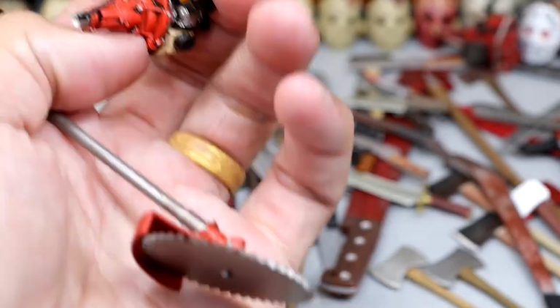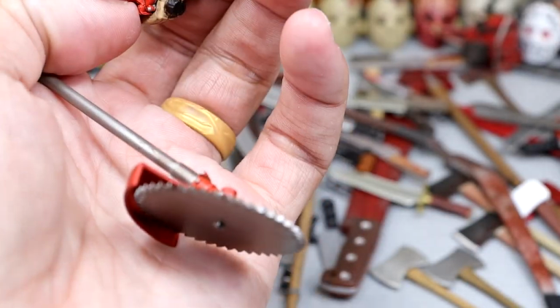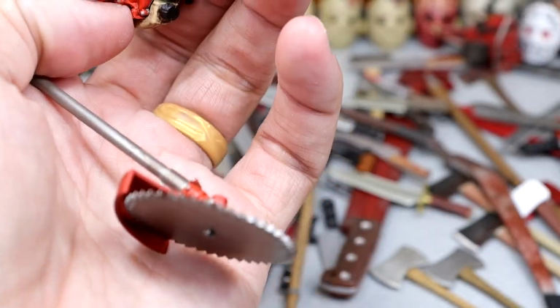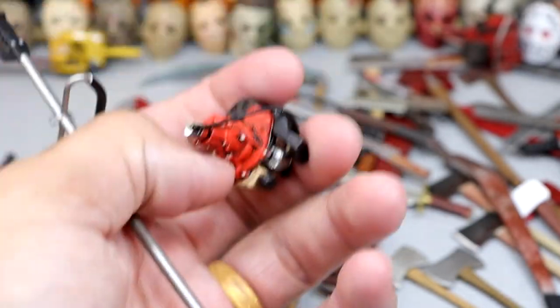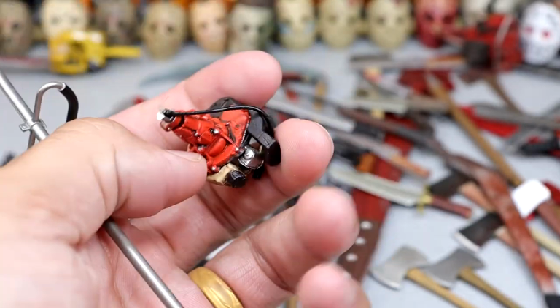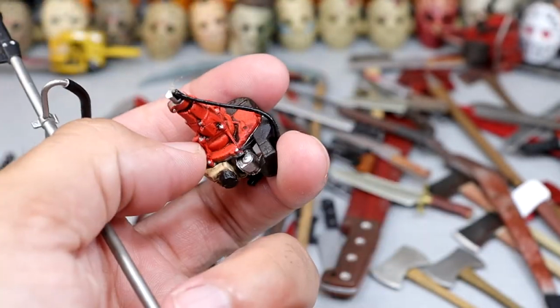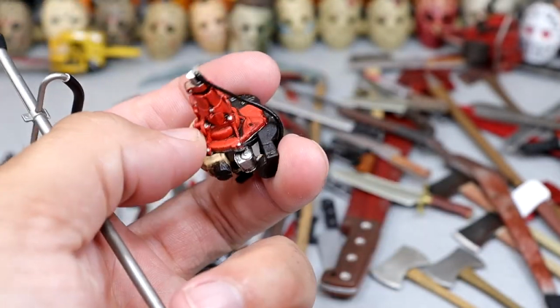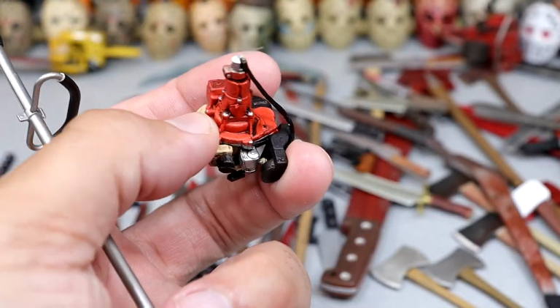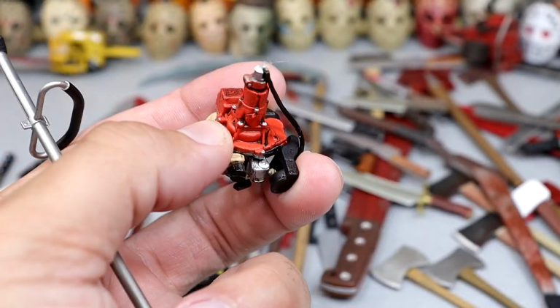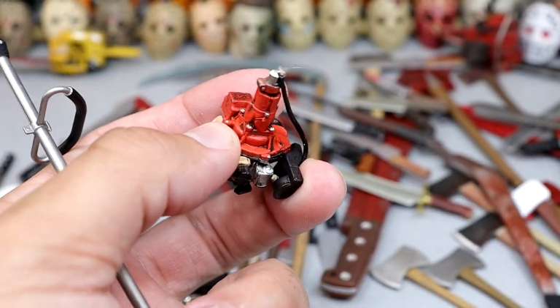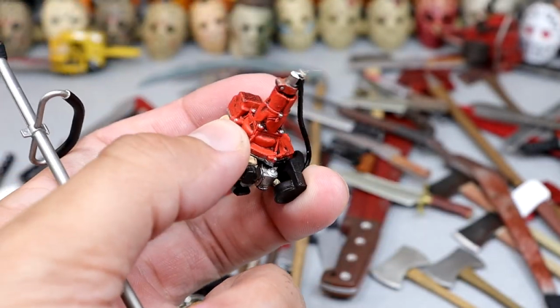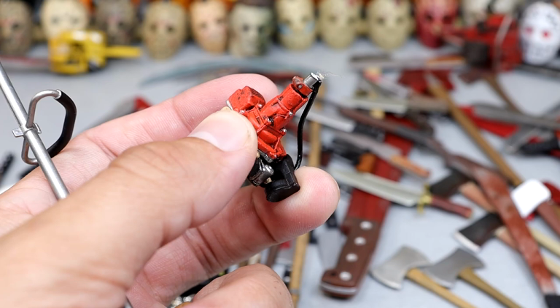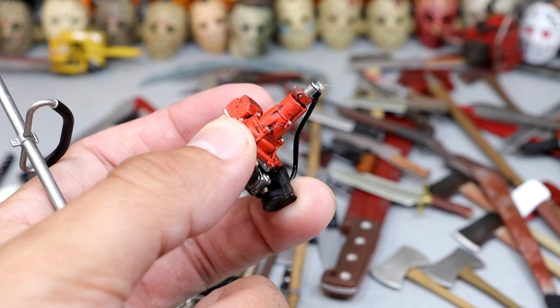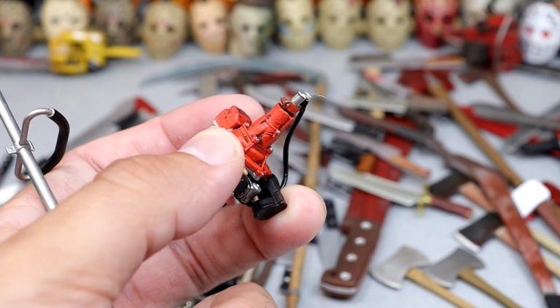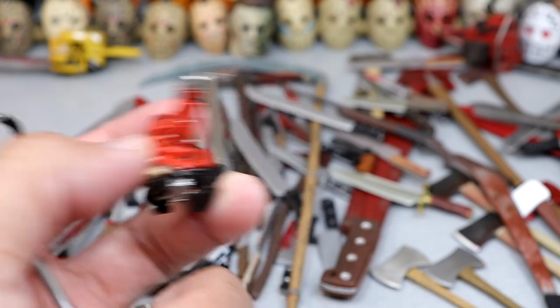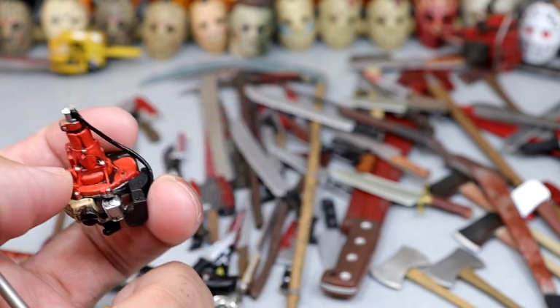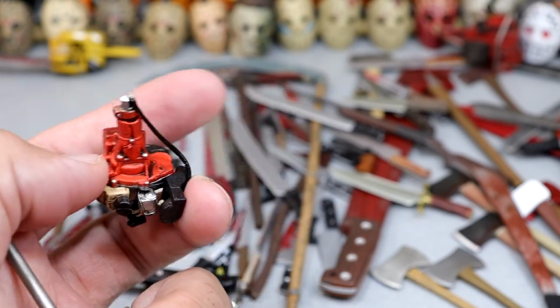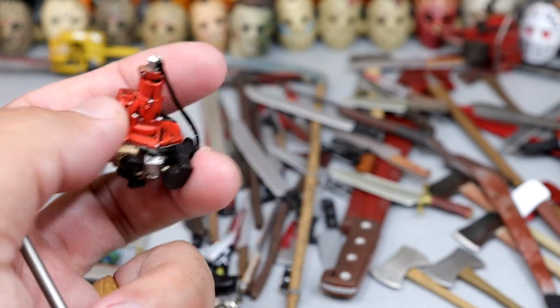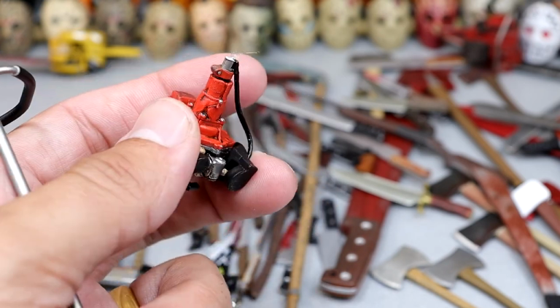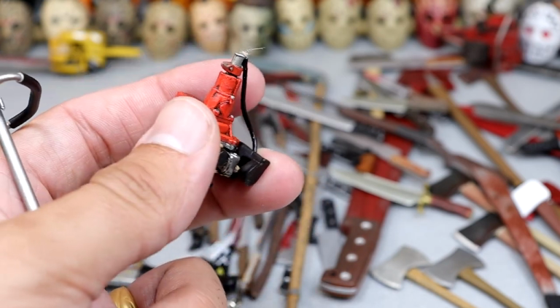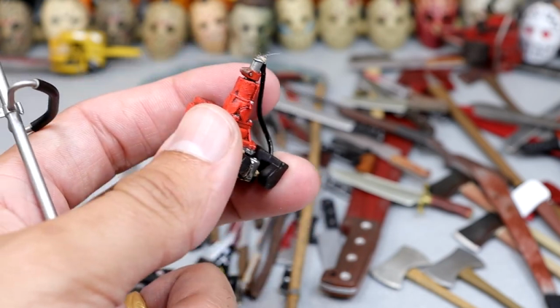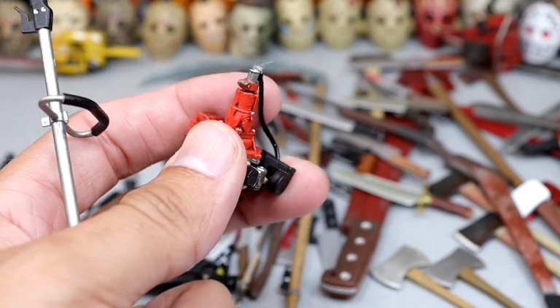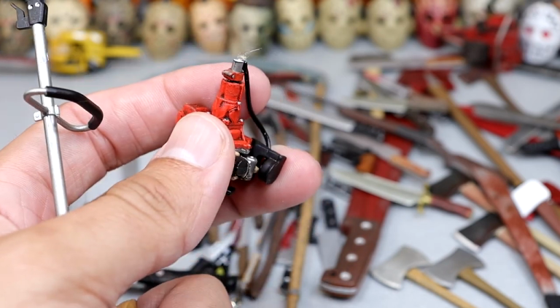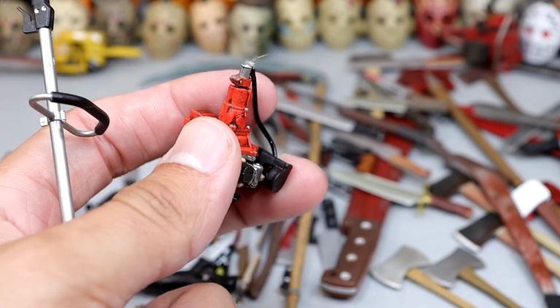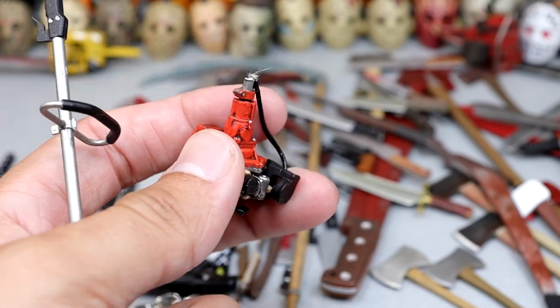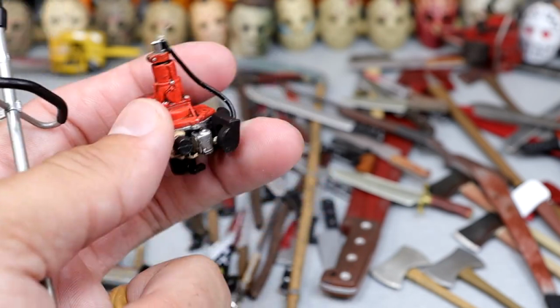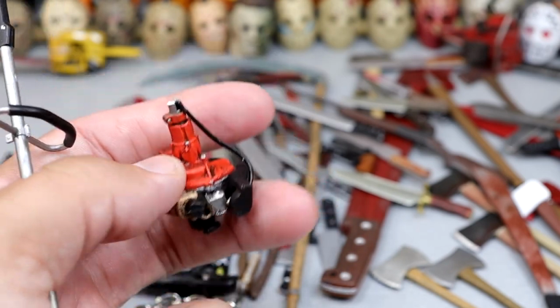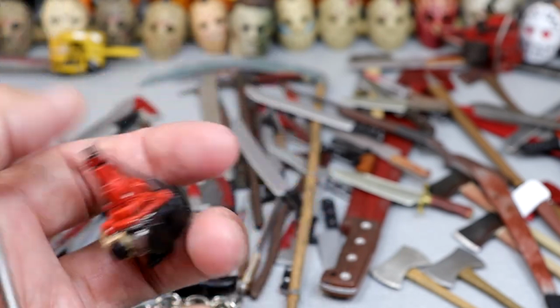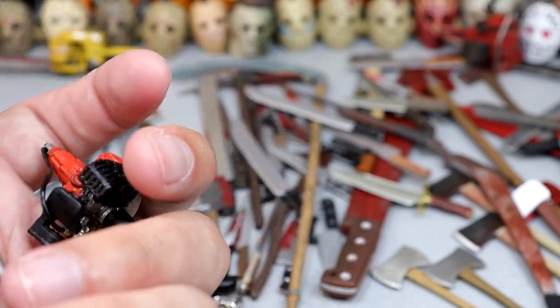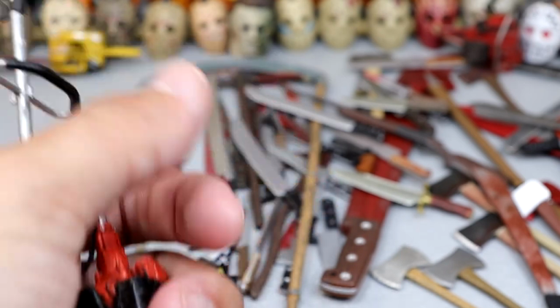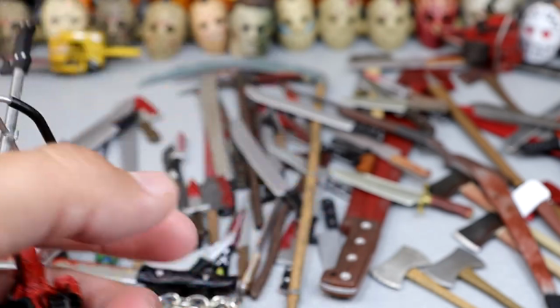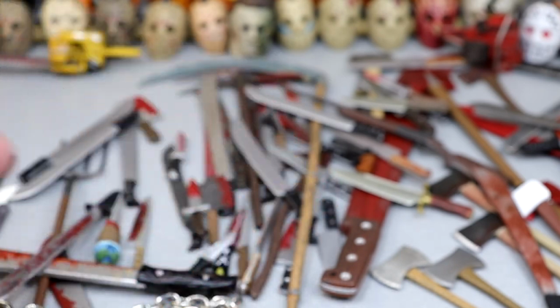There's three of these, and here's our other saw blade — it's actually broken off the little engine part, but you know, it's still there. Use it like it got snapped in half or something.